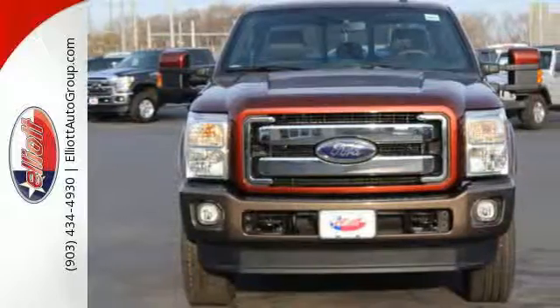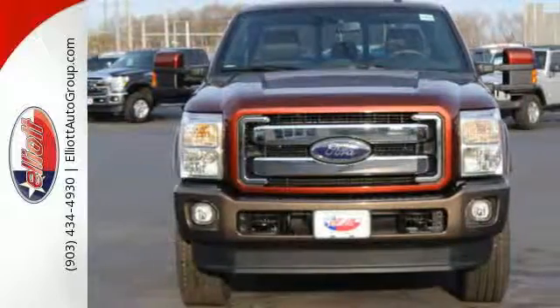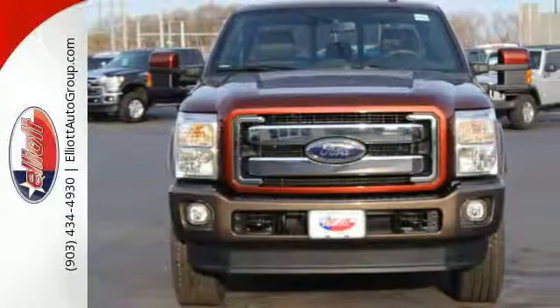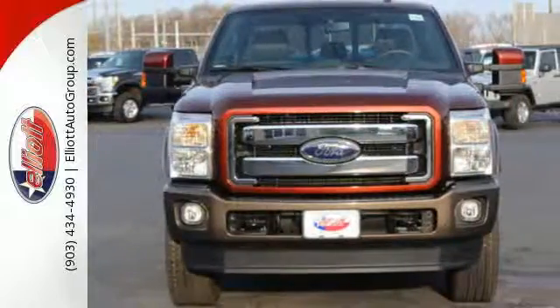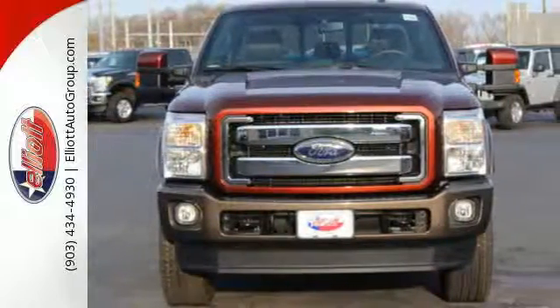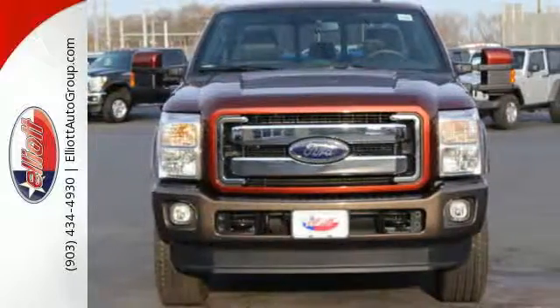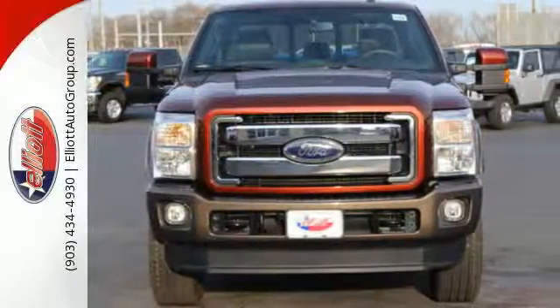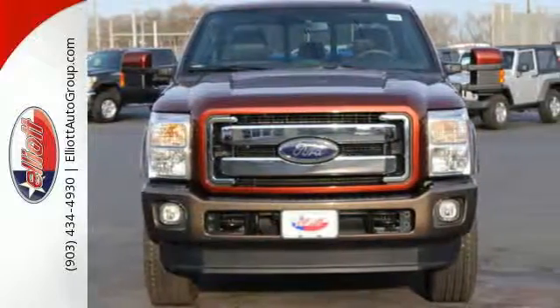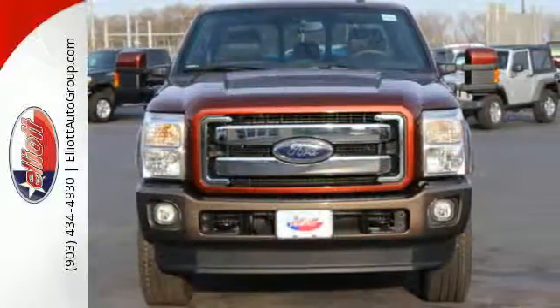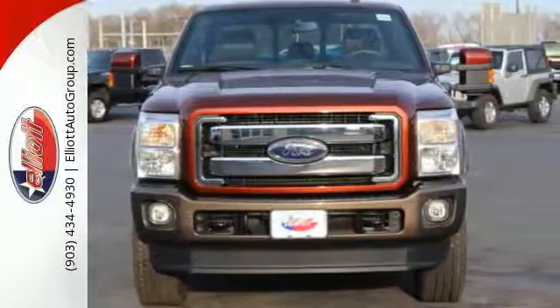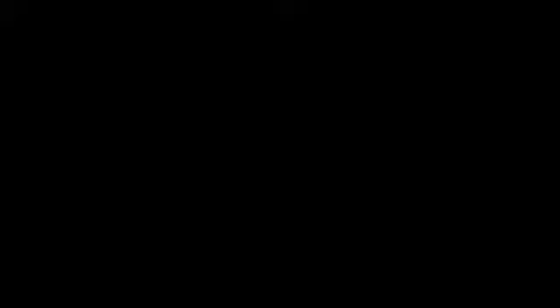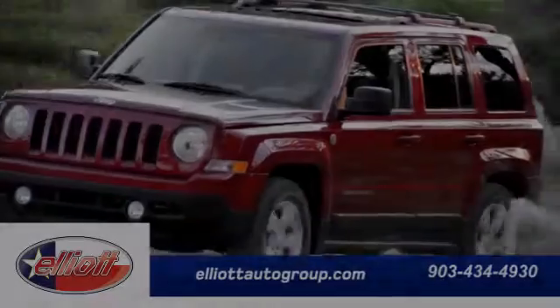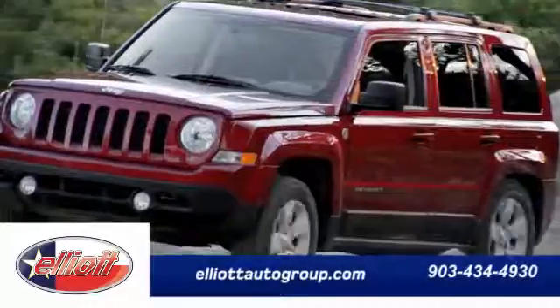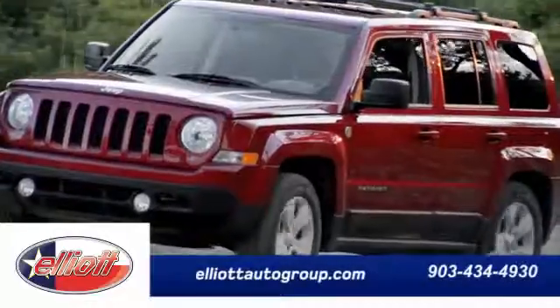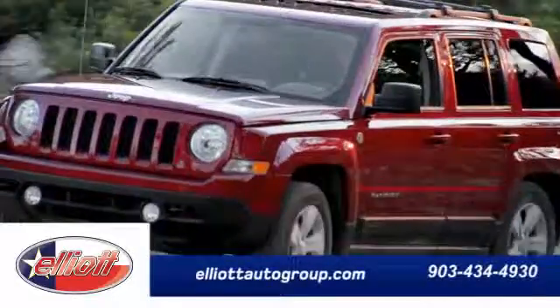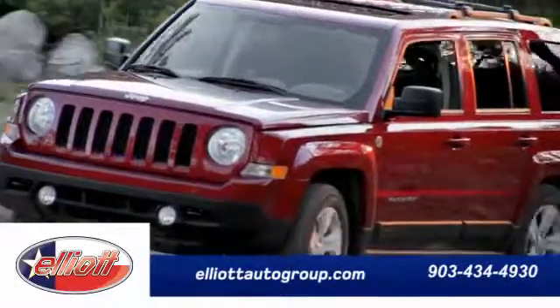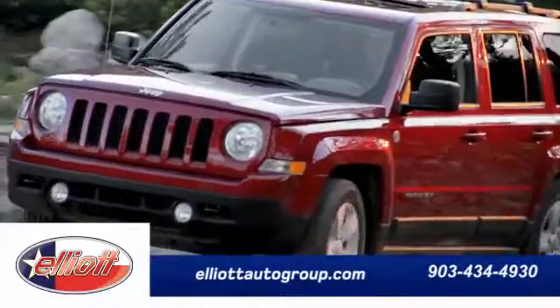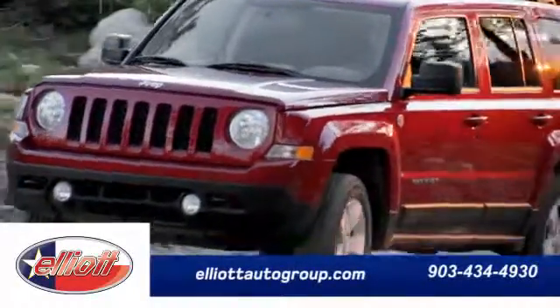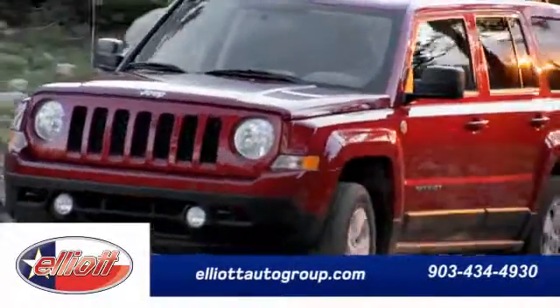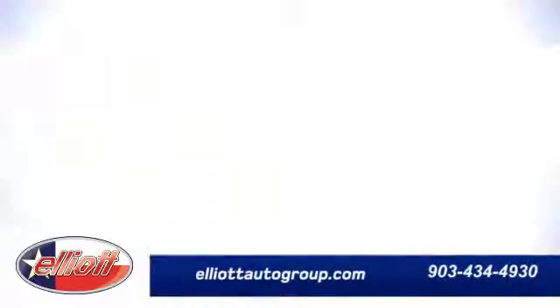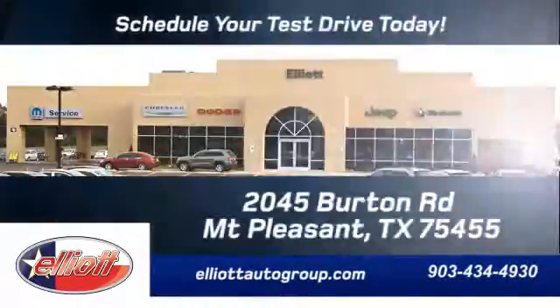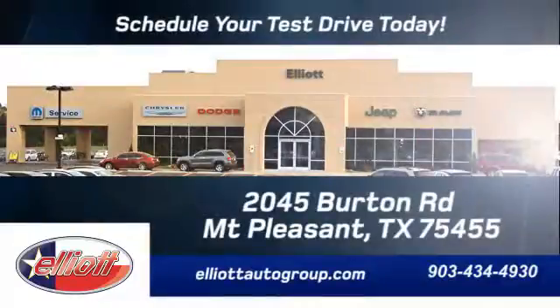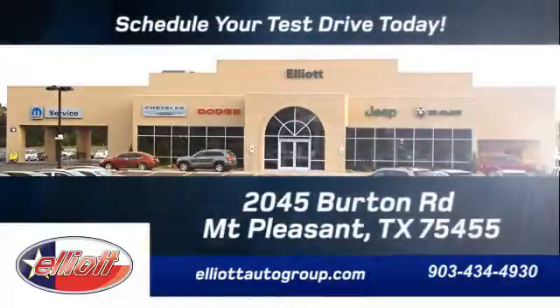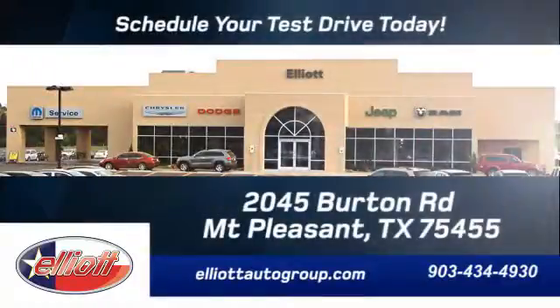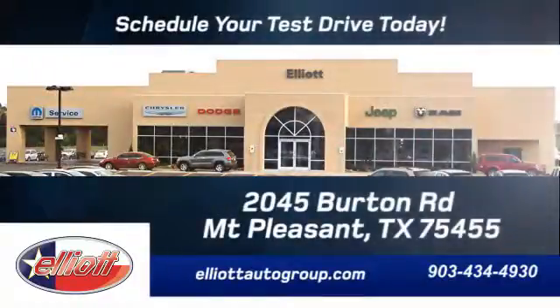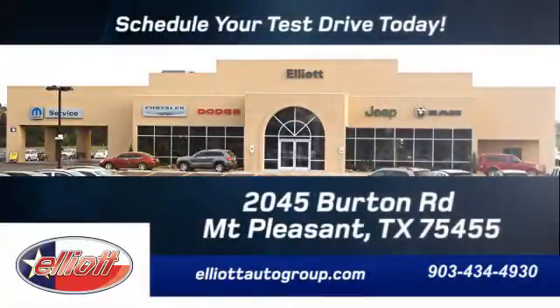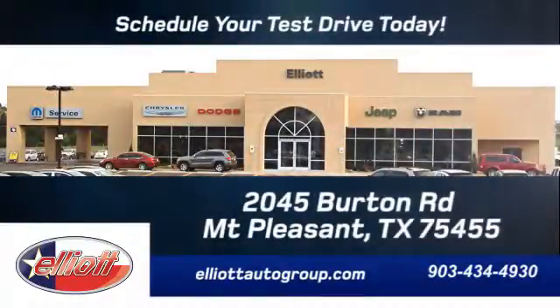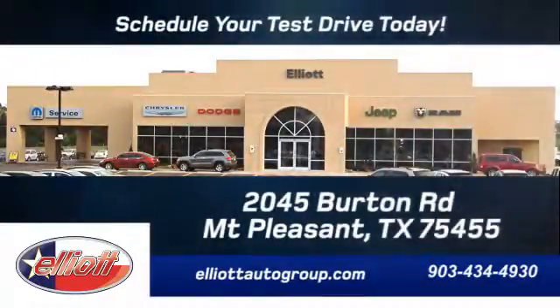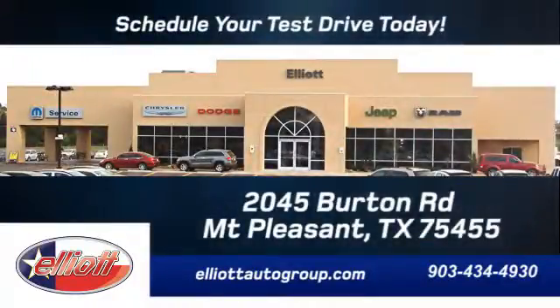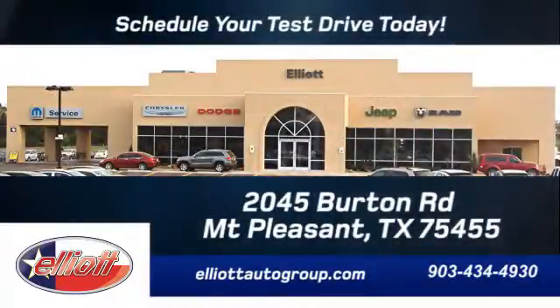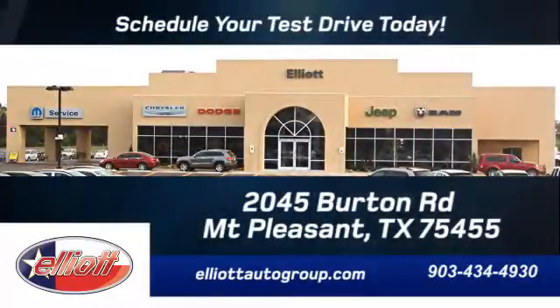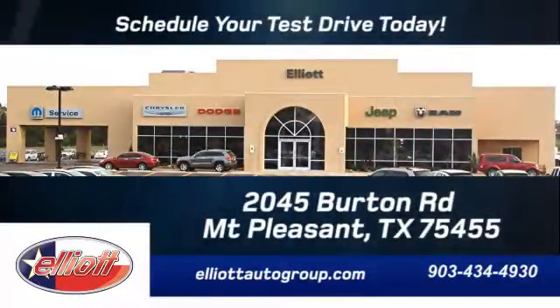Test drive it today. Schedule your test drive today. We are located just off I-30 on Burton Road in Mount Pleasant.